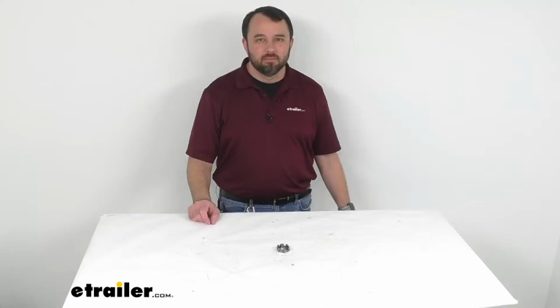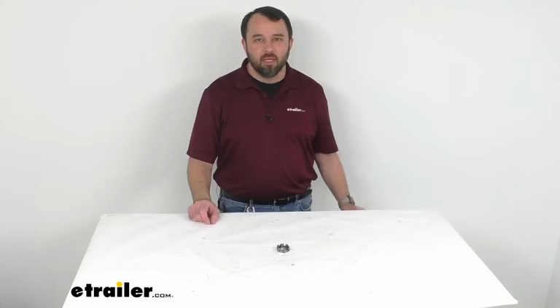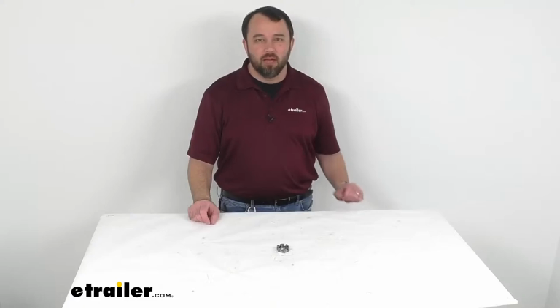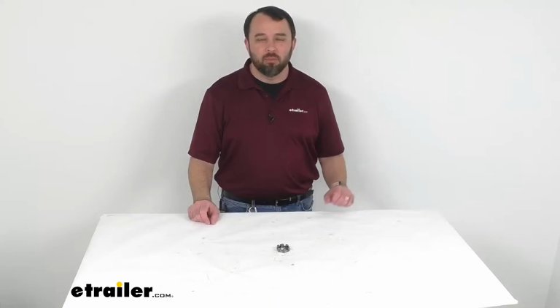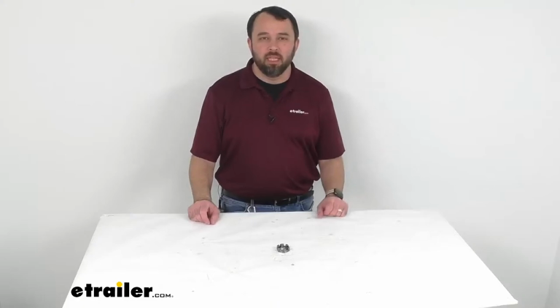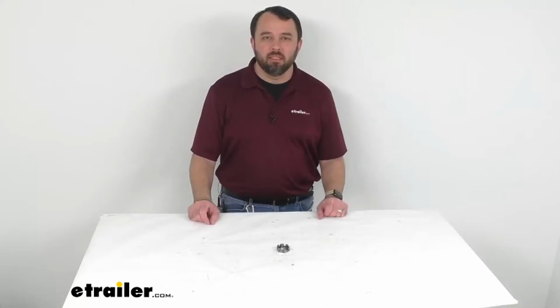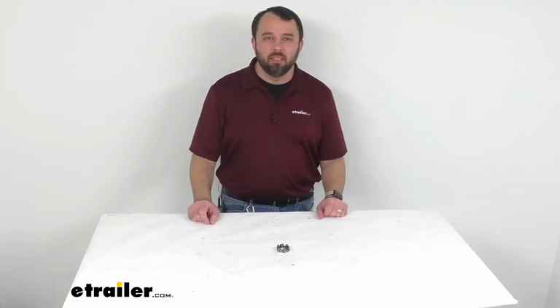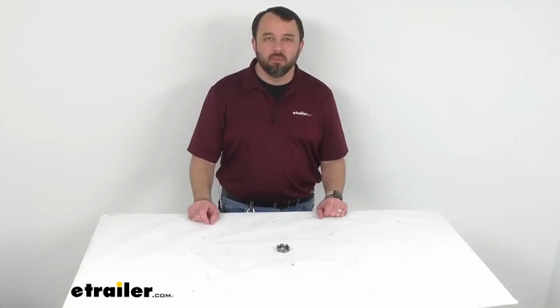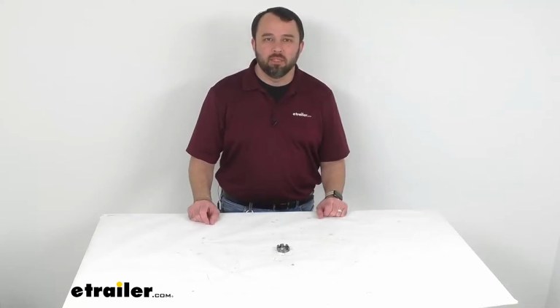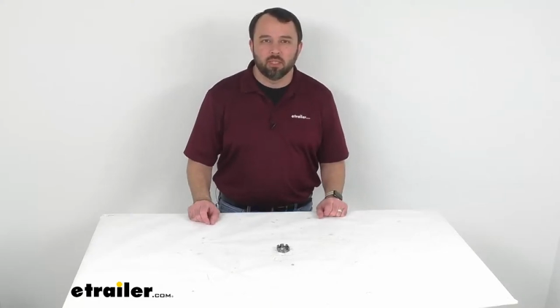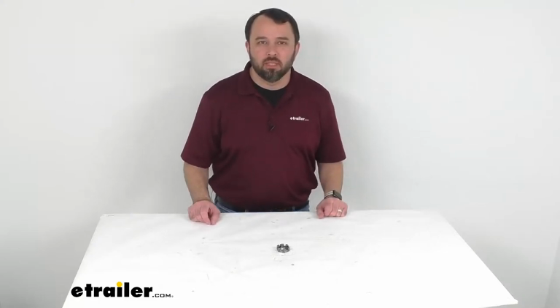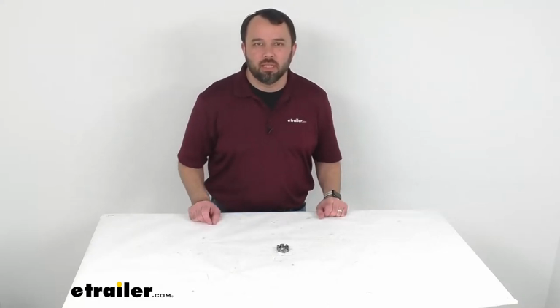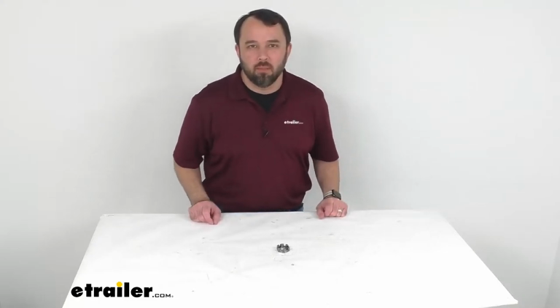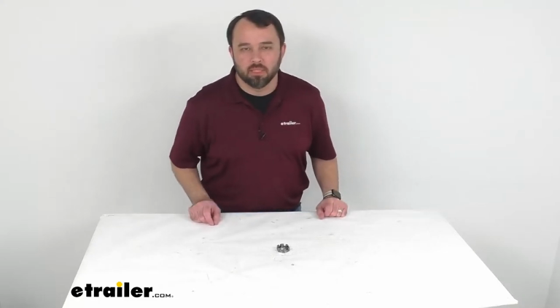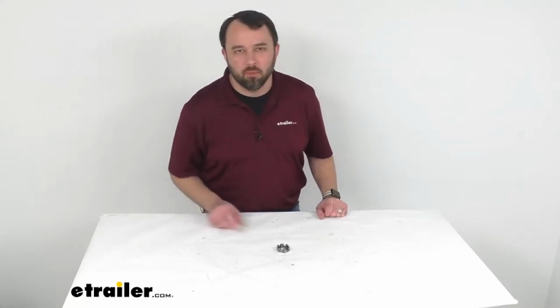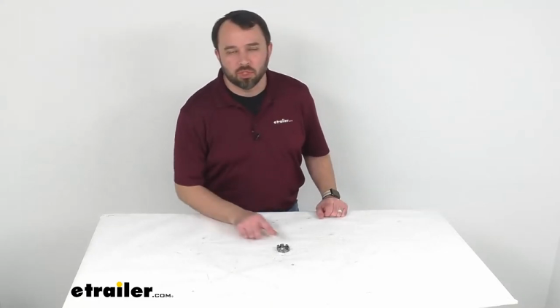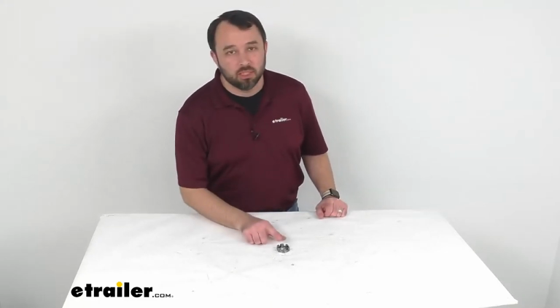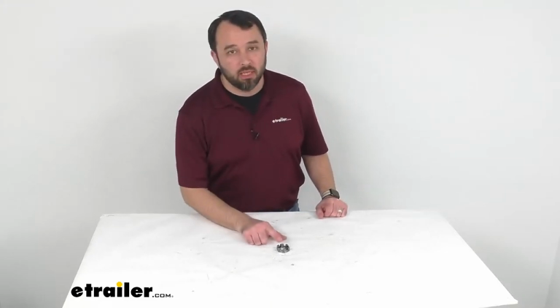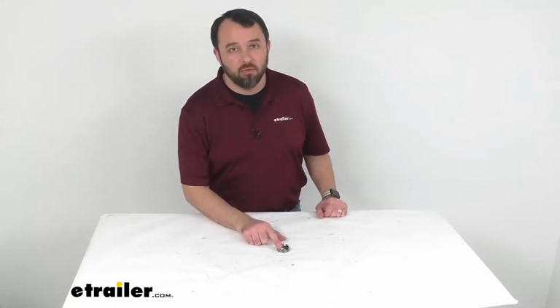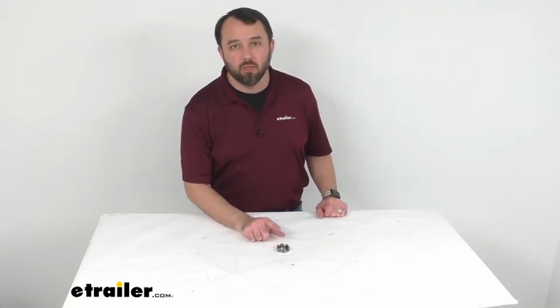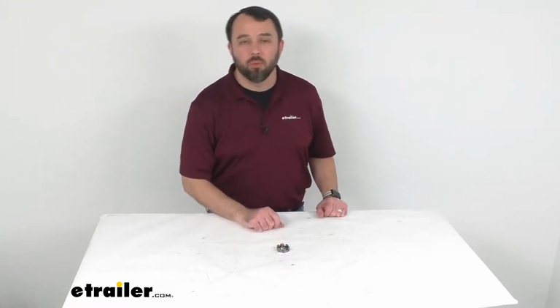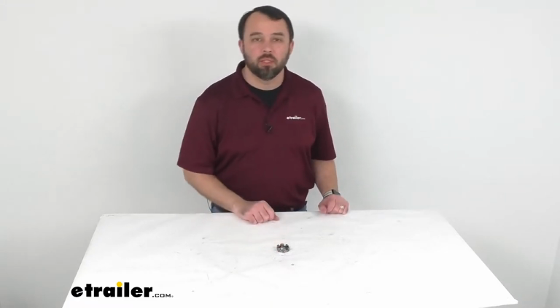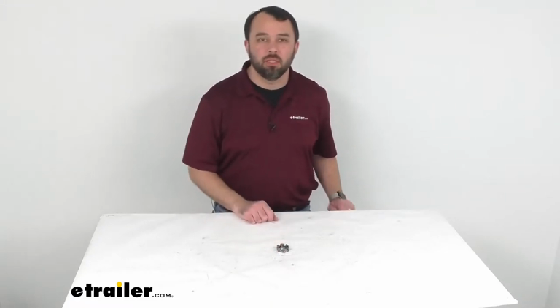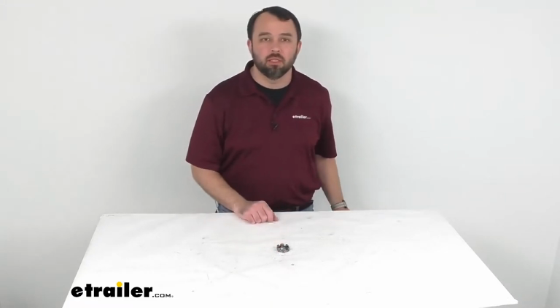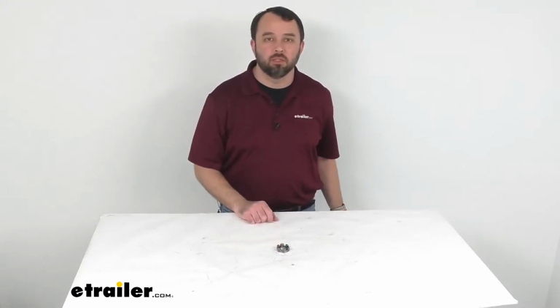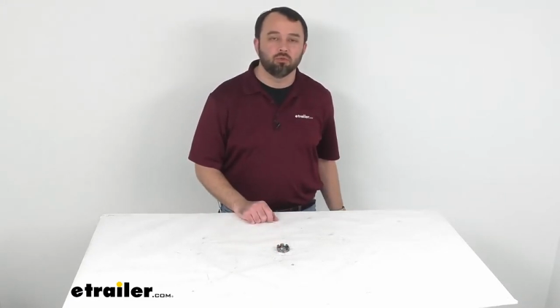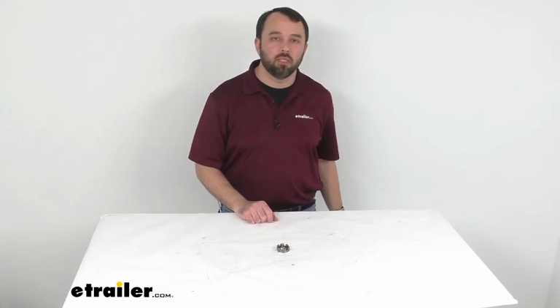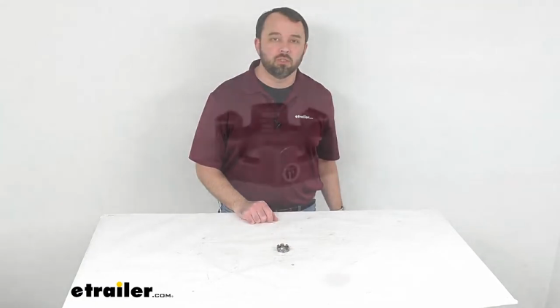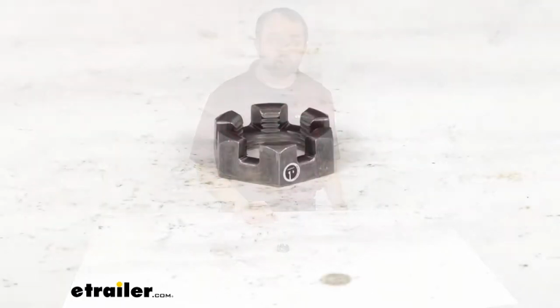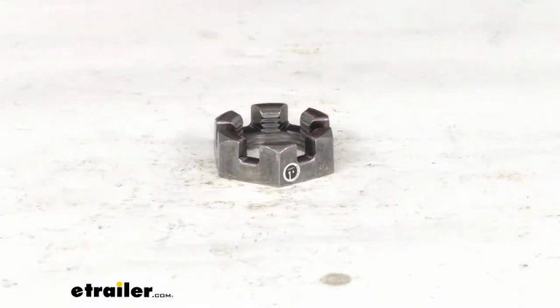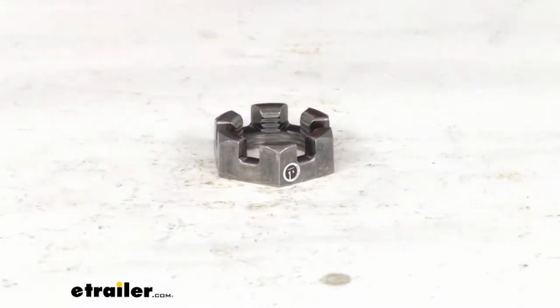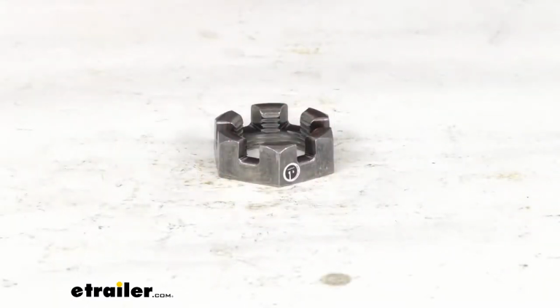Hi everybody. Andy here with eTrailer.com, and today we're just going to take a very quick look at this trailer spindle nut.